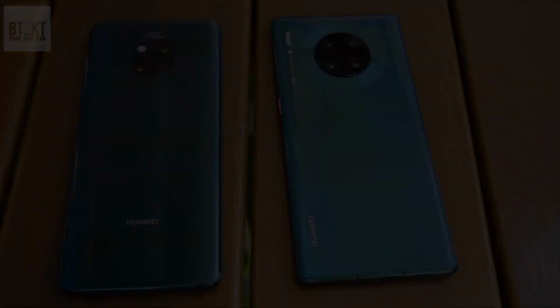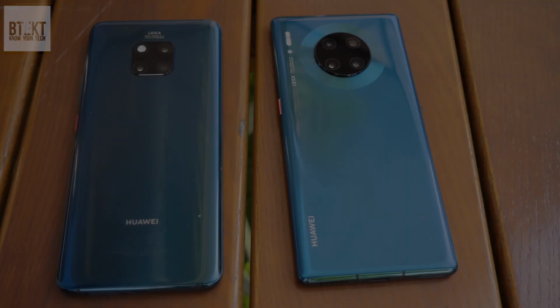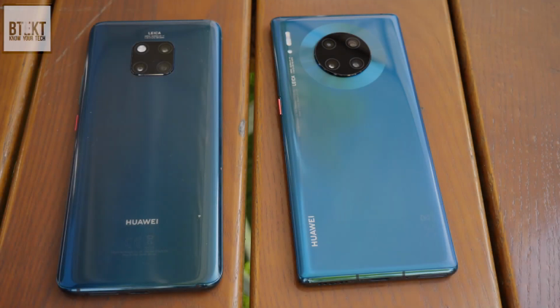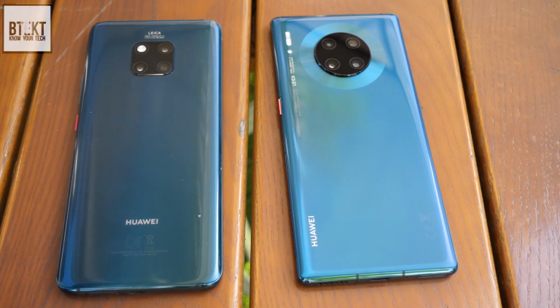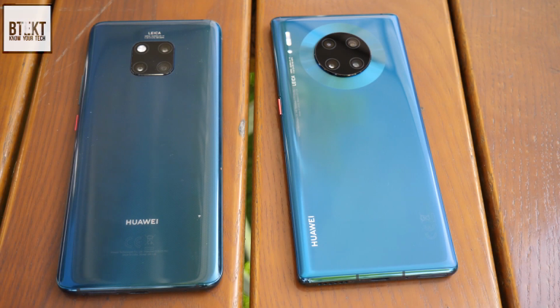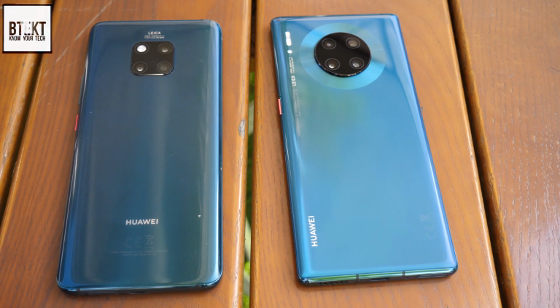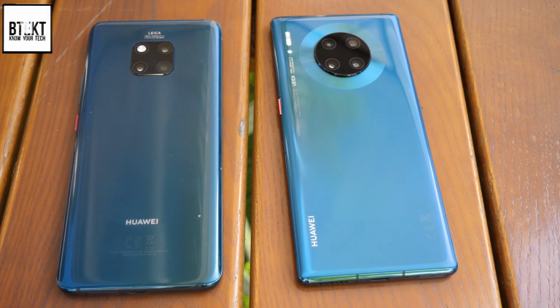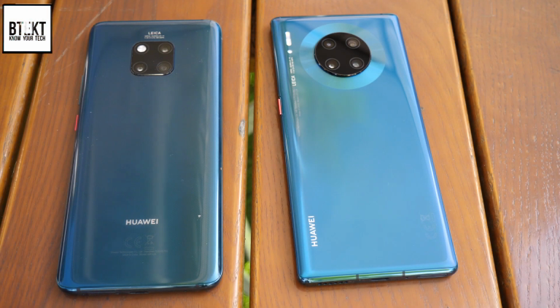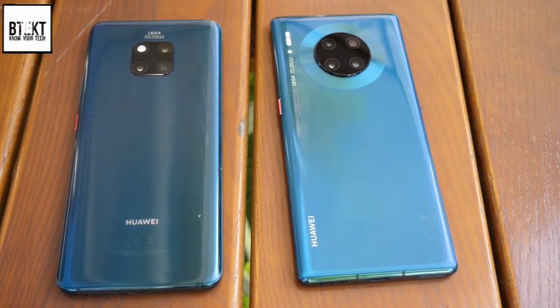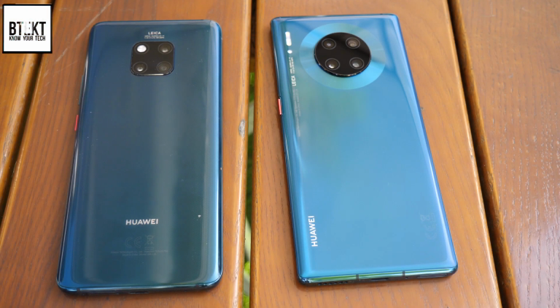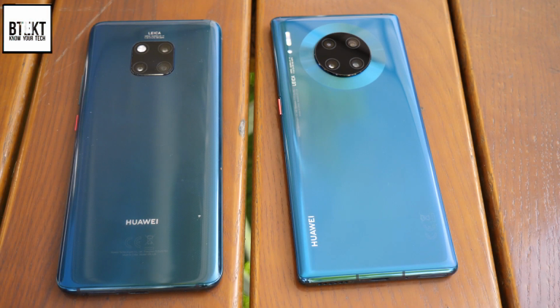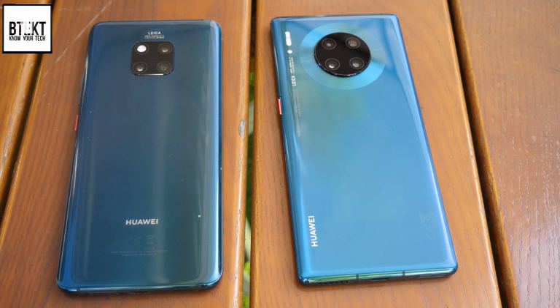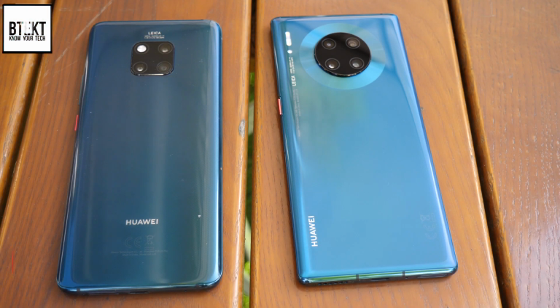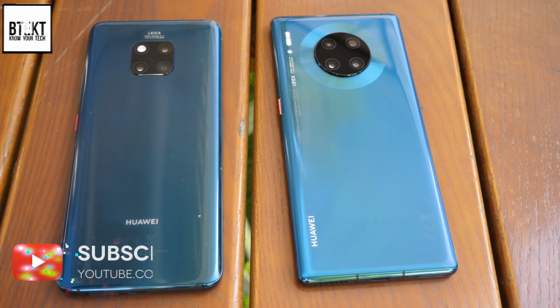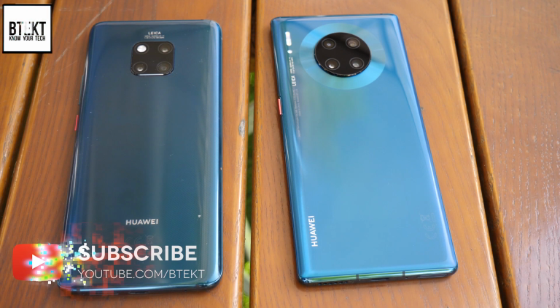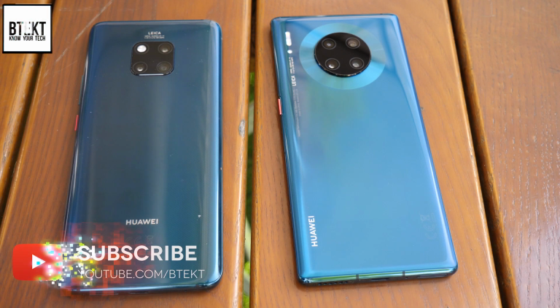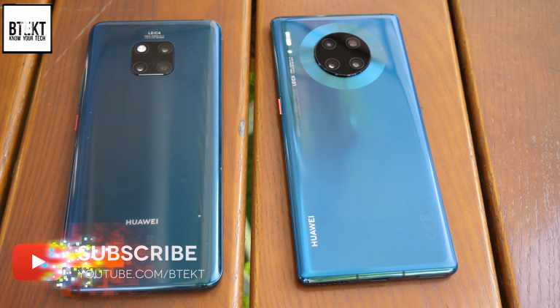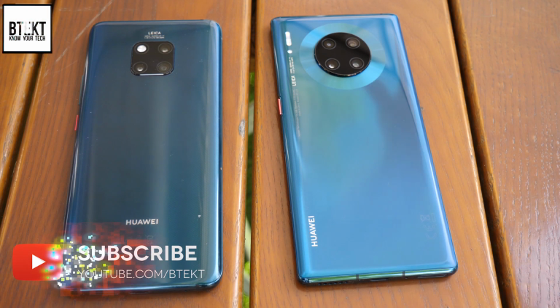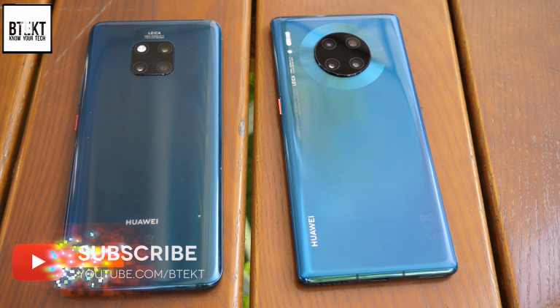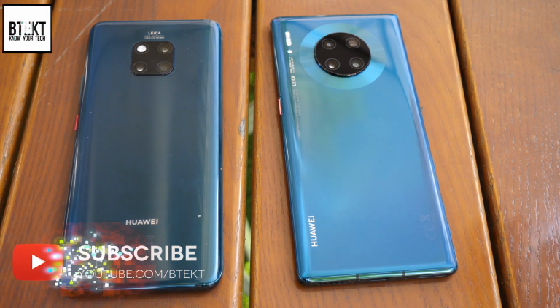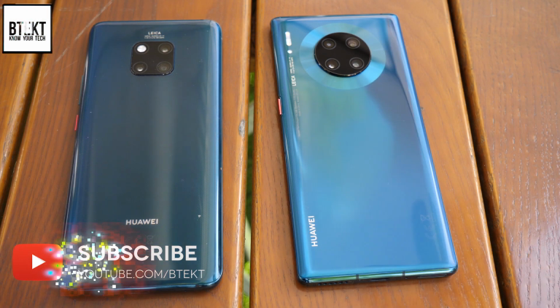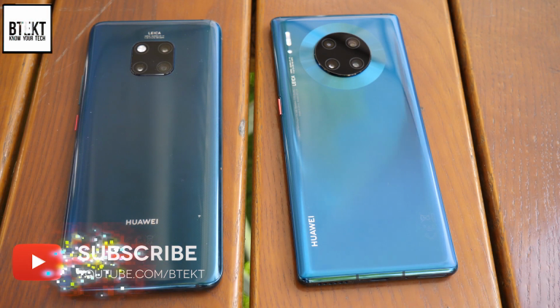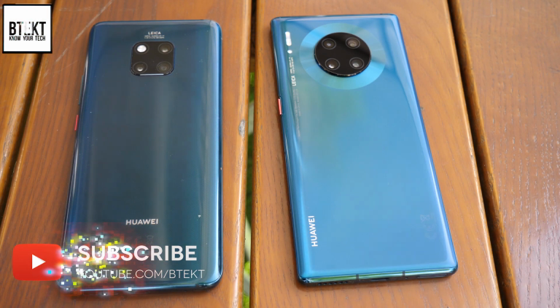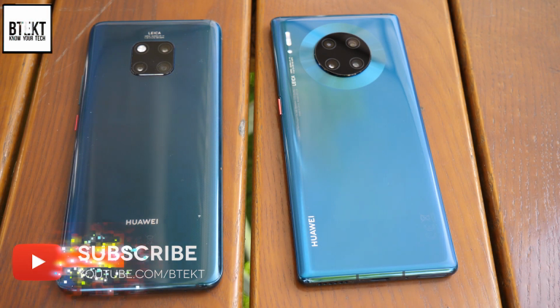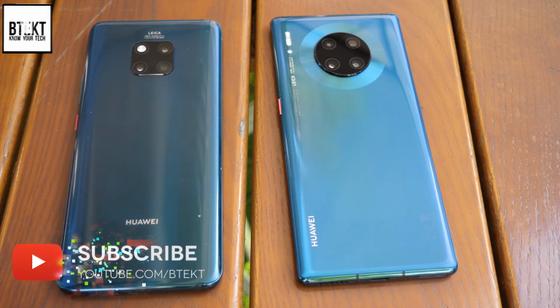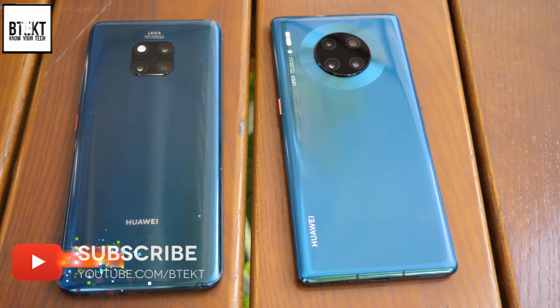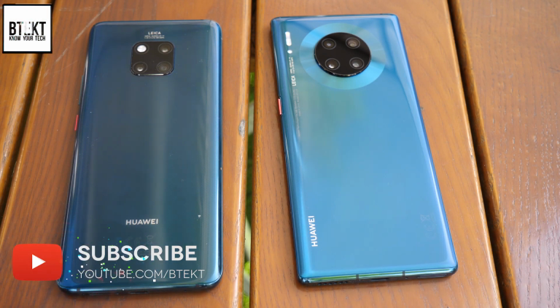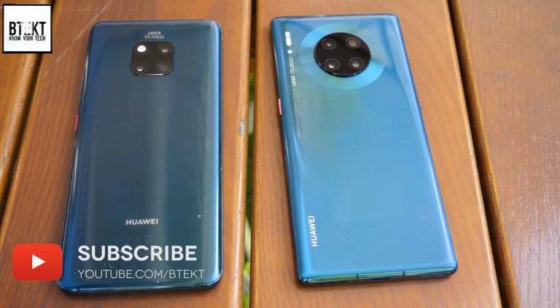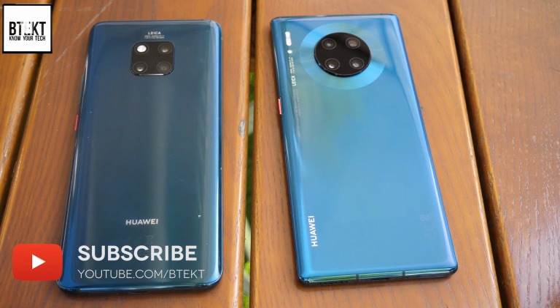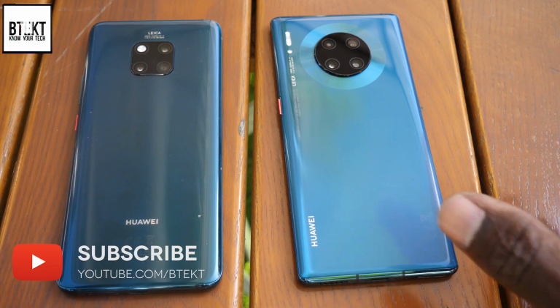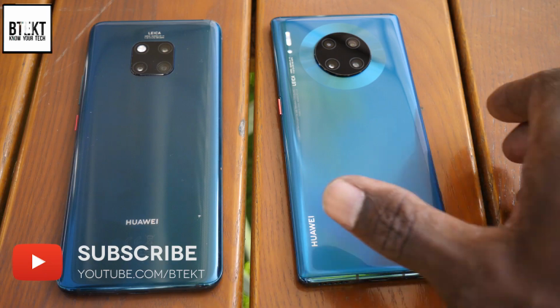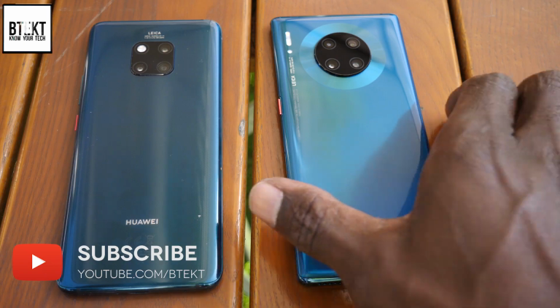David here, welcome to BTEC. Sorry, this is going to be a very rough and ready video. I've just been at the launch of the Mate 30 series.